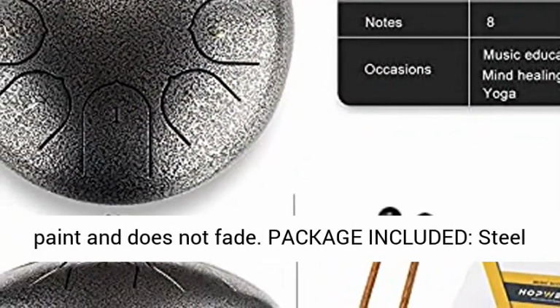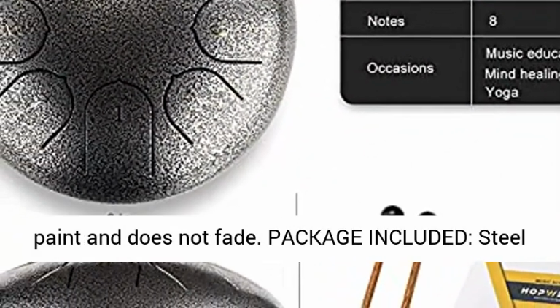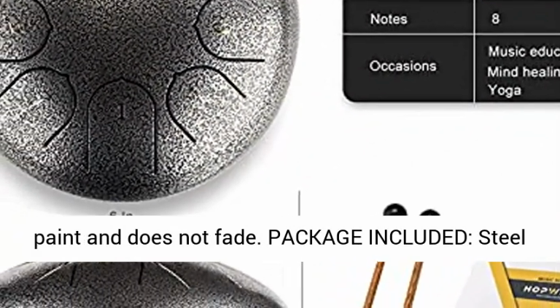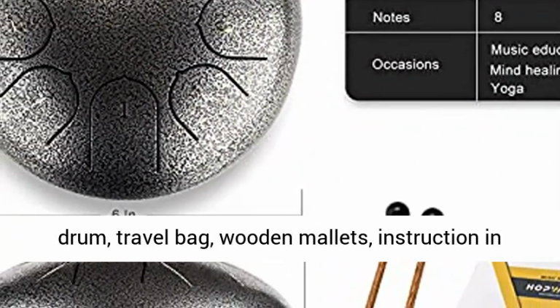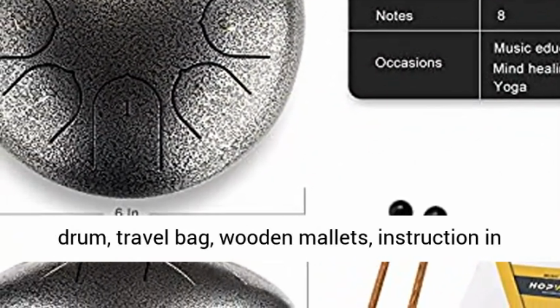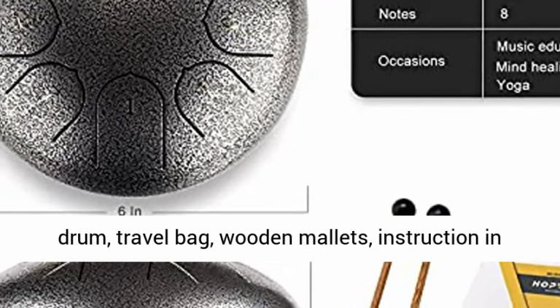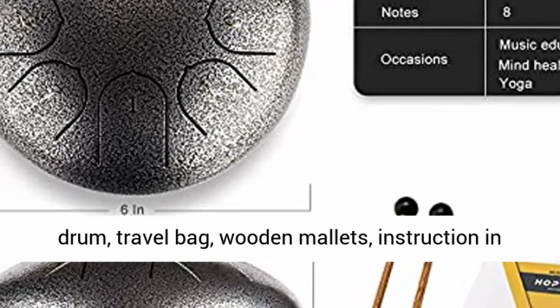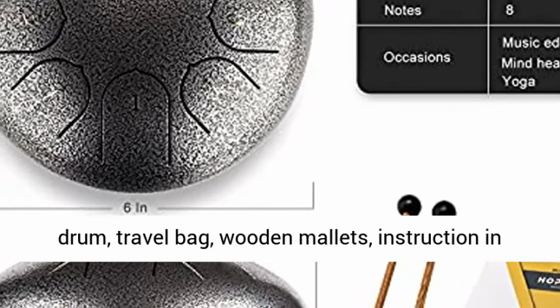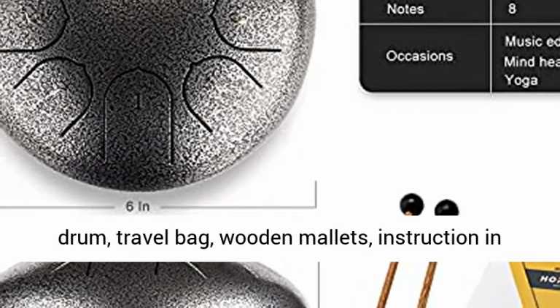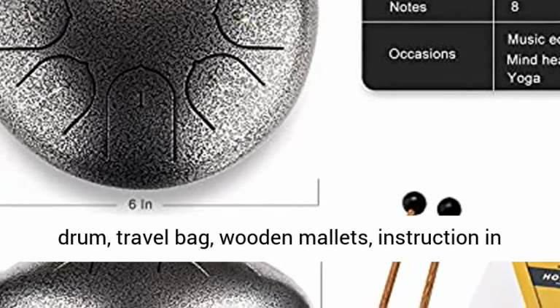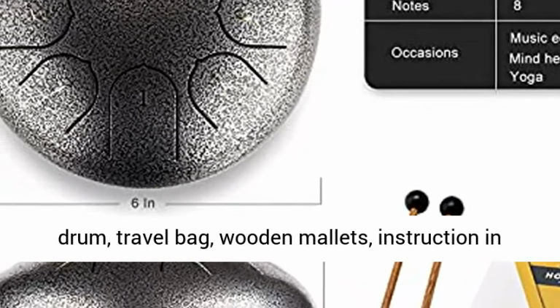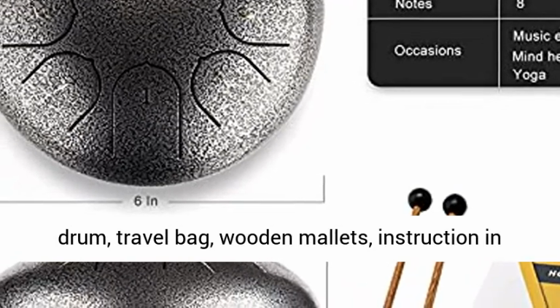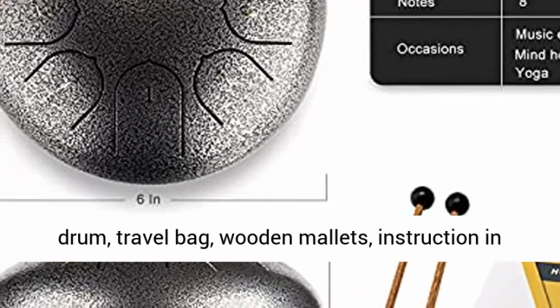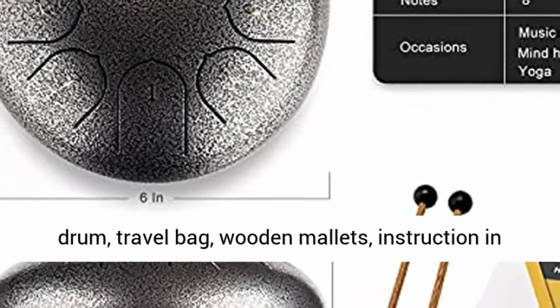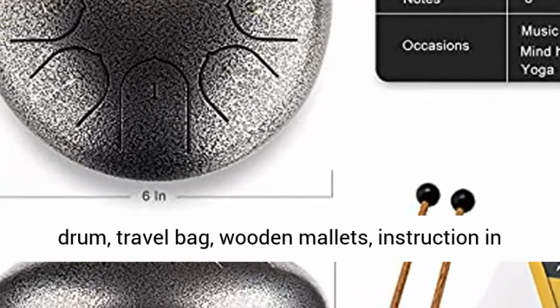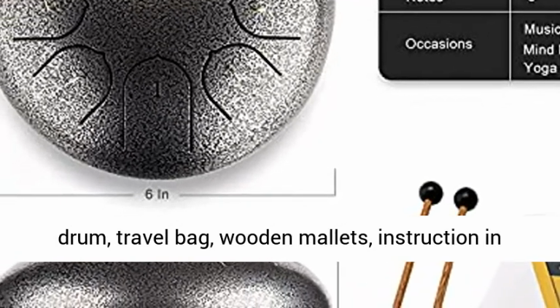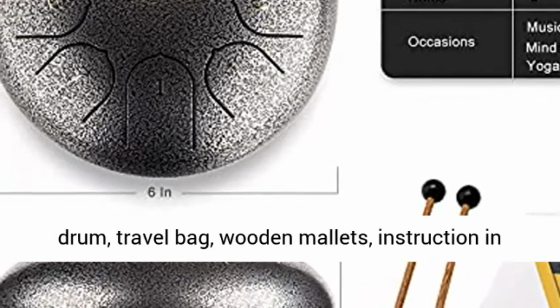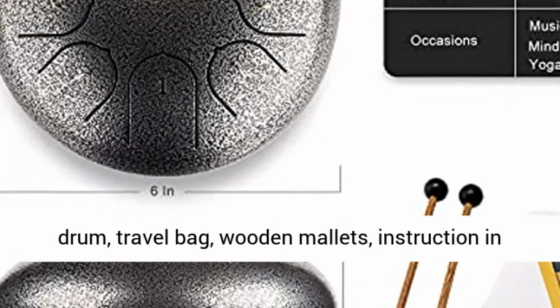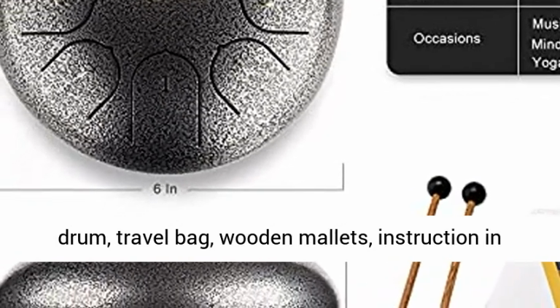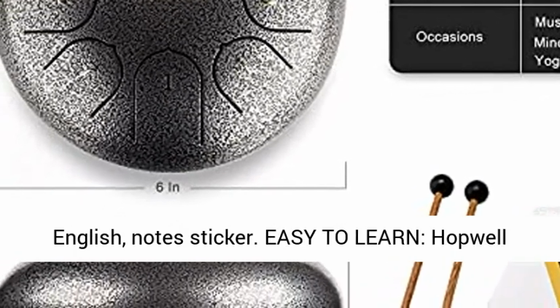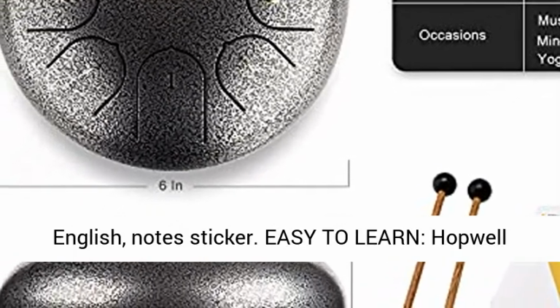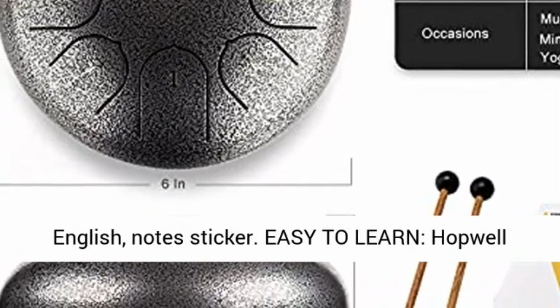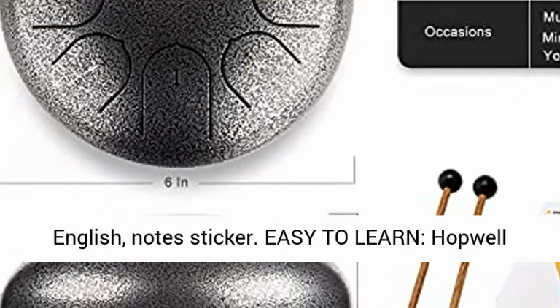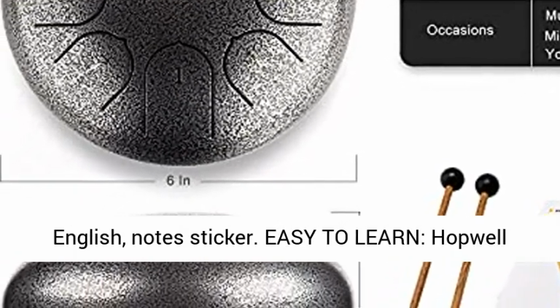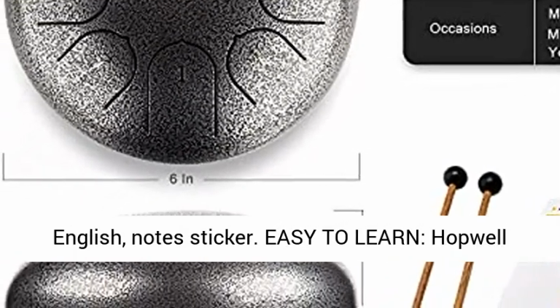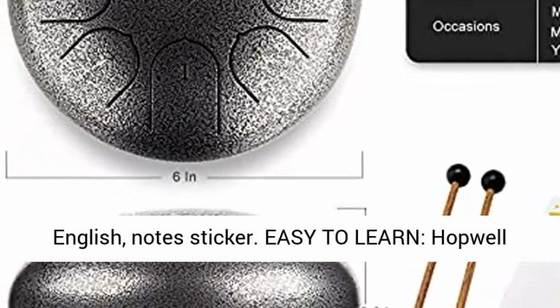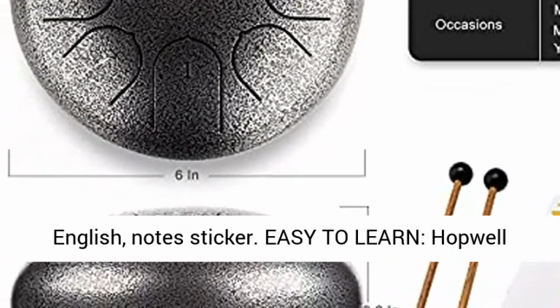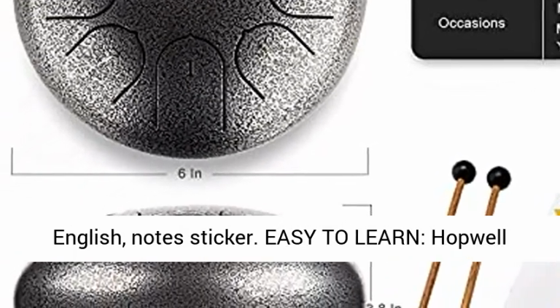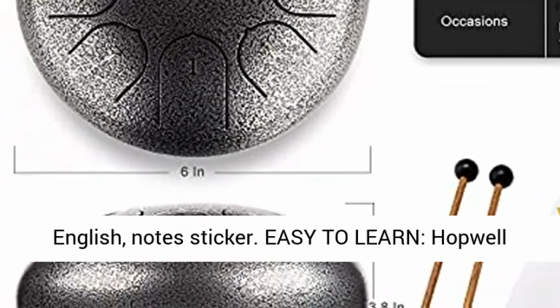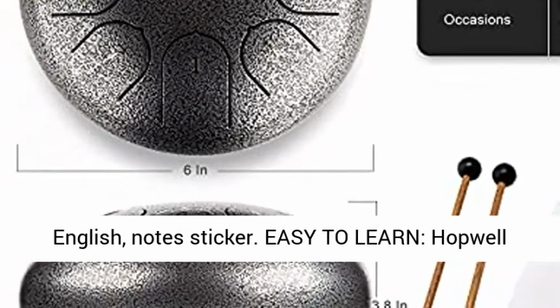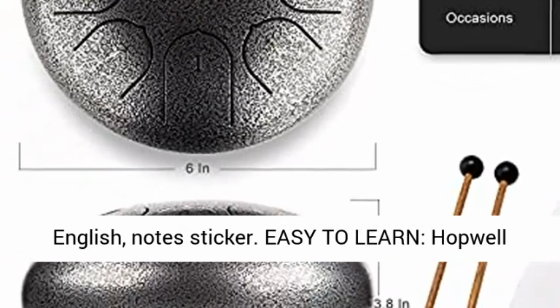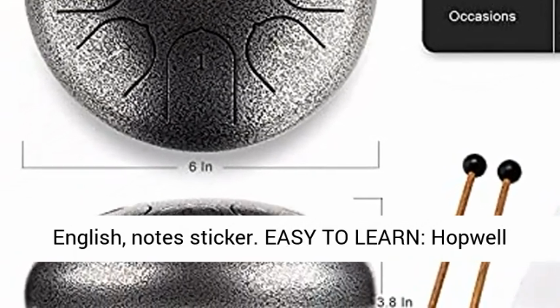Package included: steel drum, travel bag, wooden mallets, instruction in English, and note sticker.